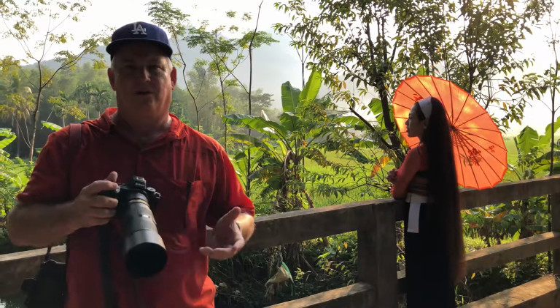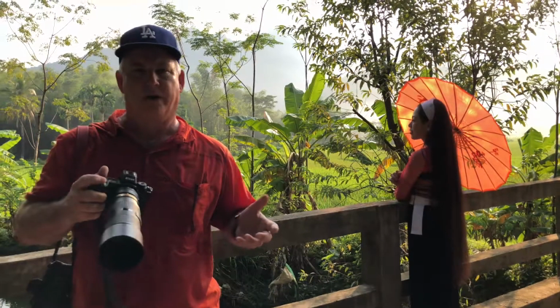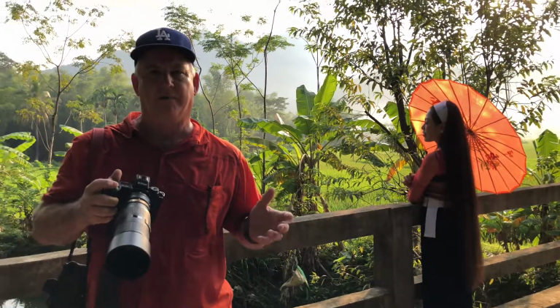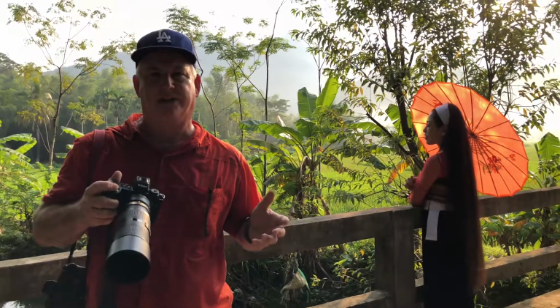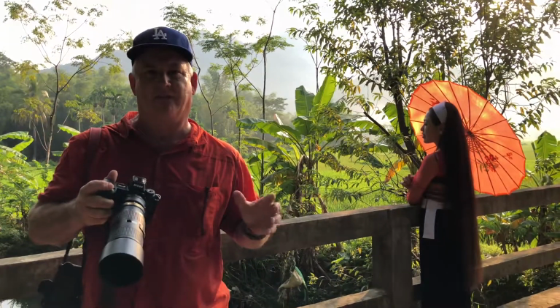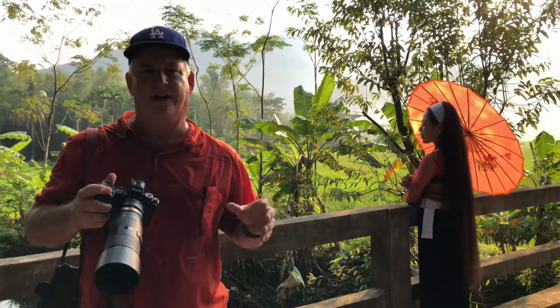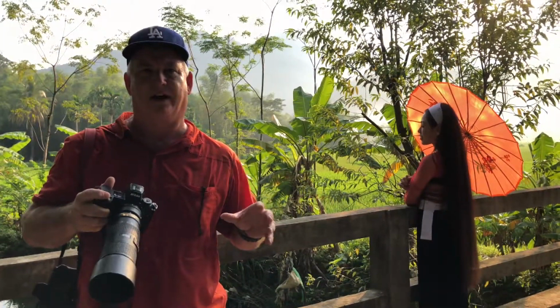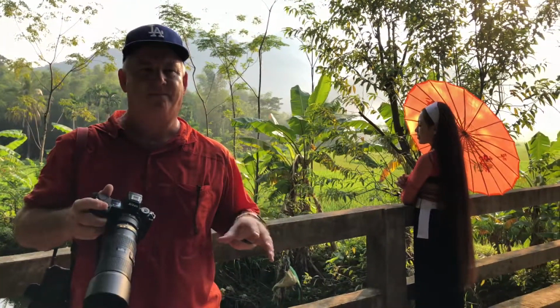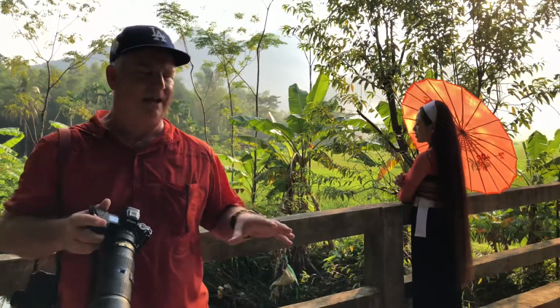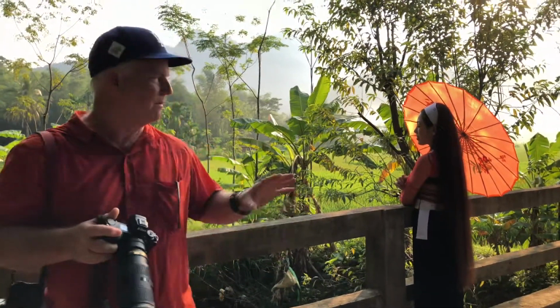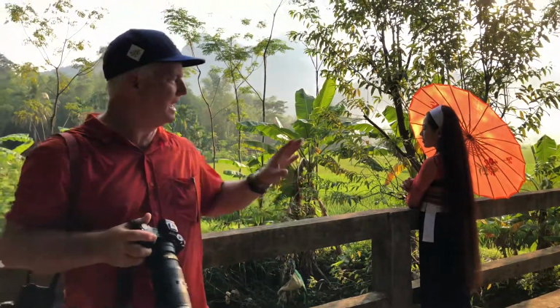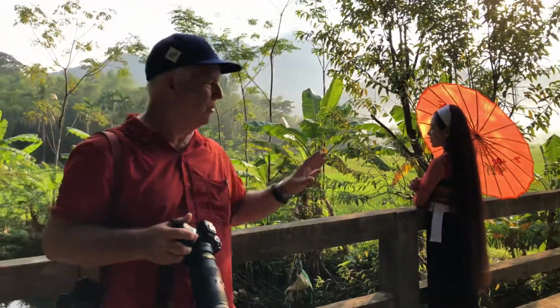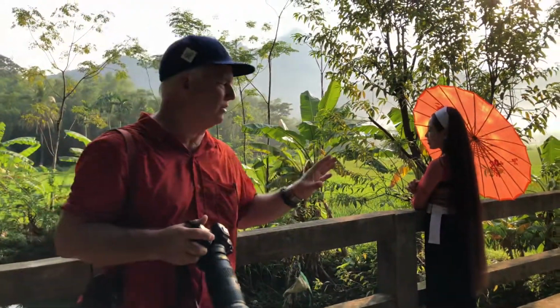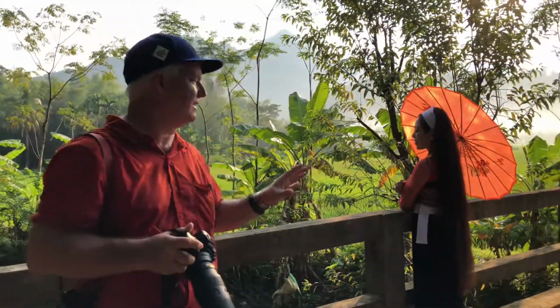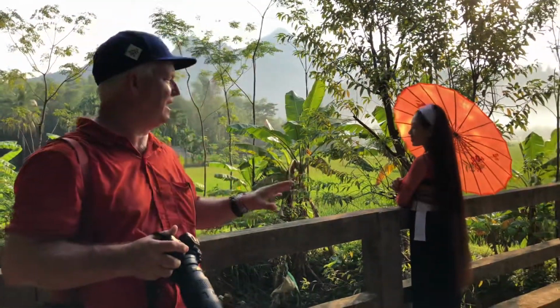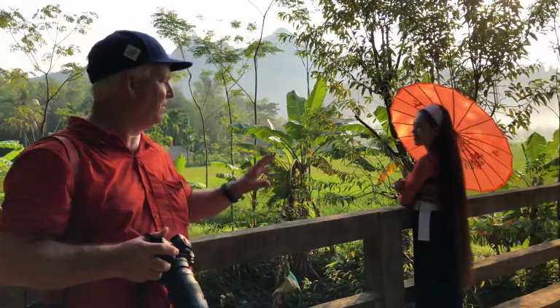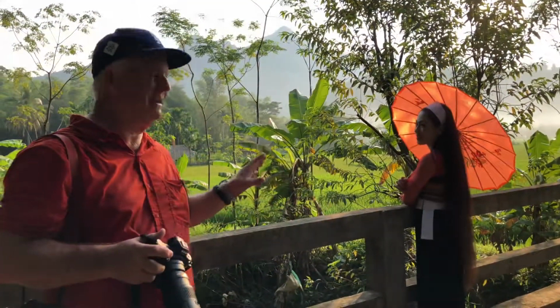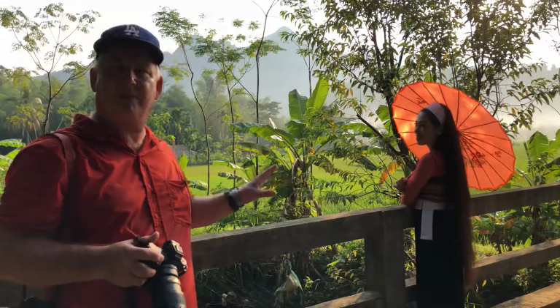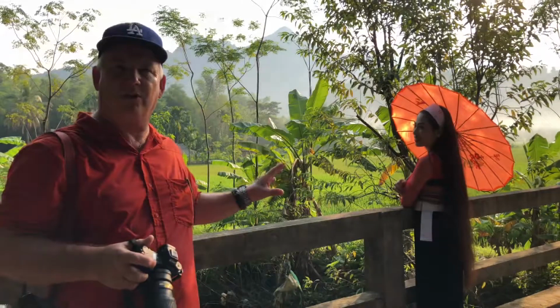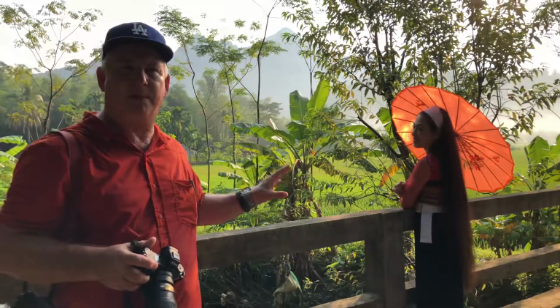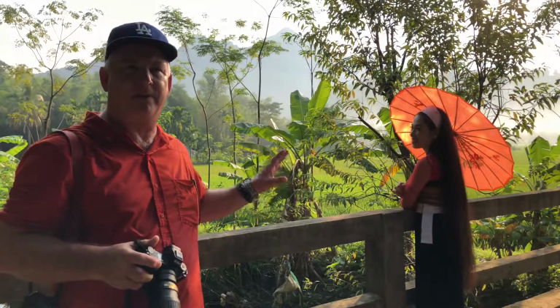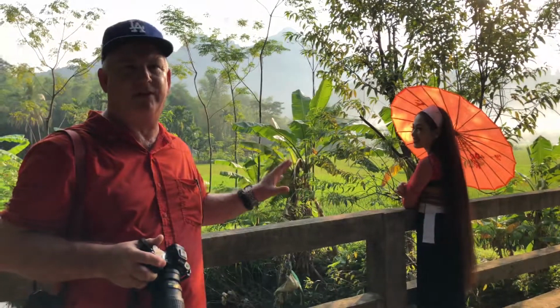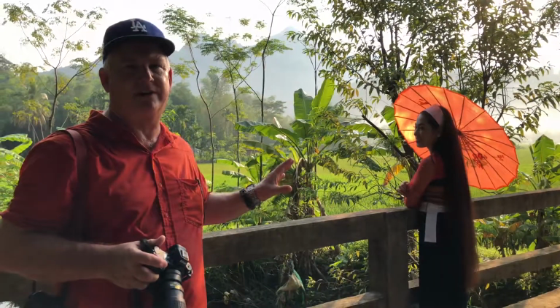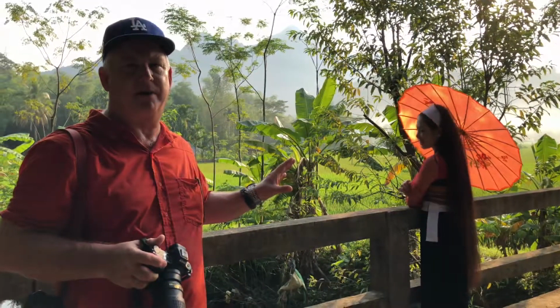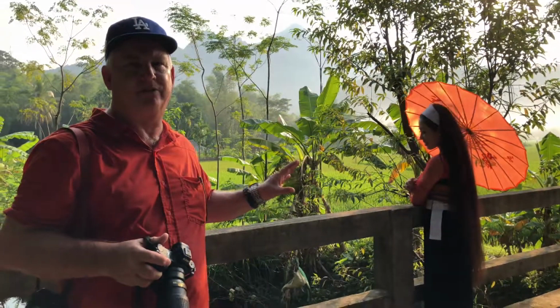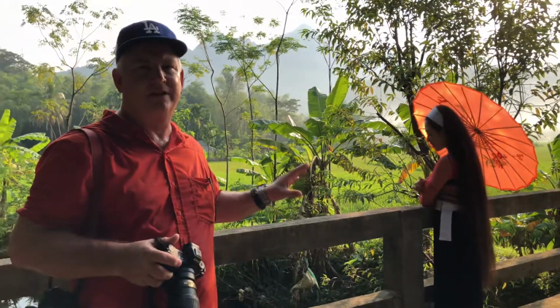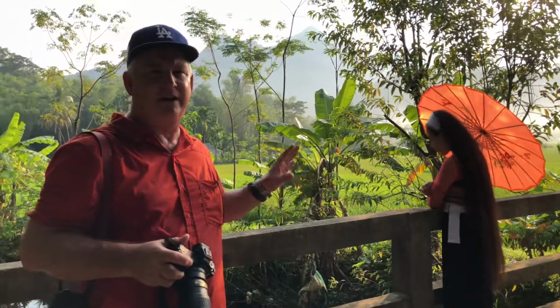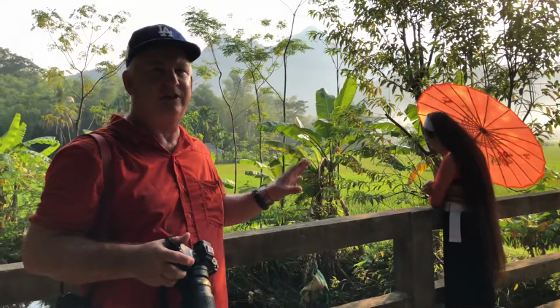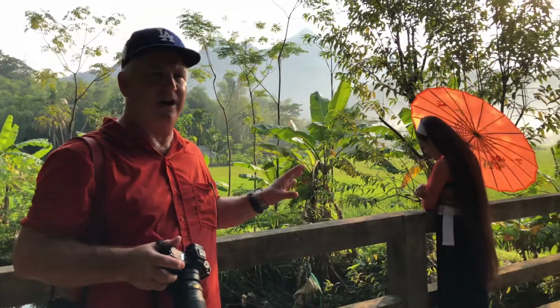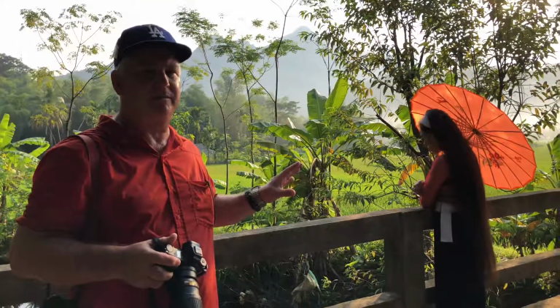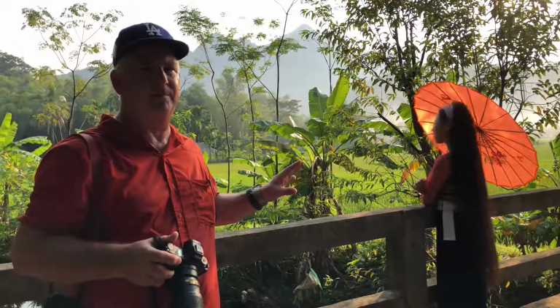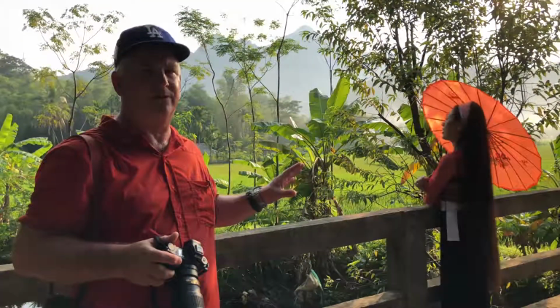We're here in Hoi An, Vietnam, and we're making portraits today. We've met some of the local people, they've agreed to pose, and it's an awesome opportunity.